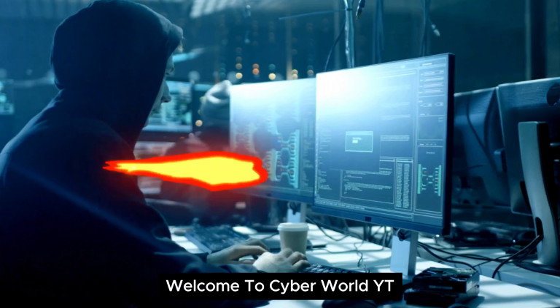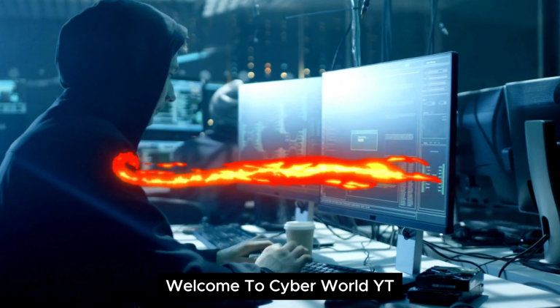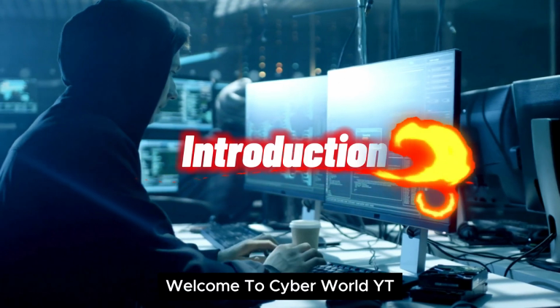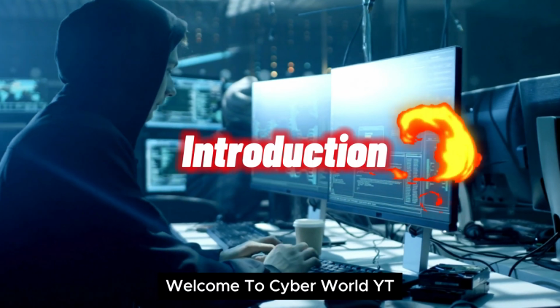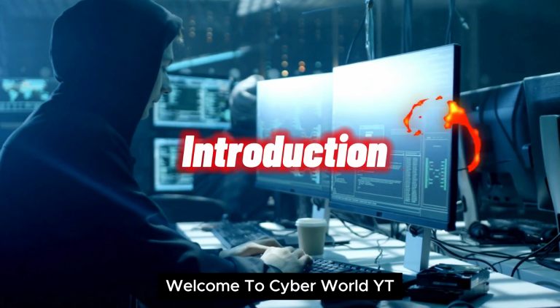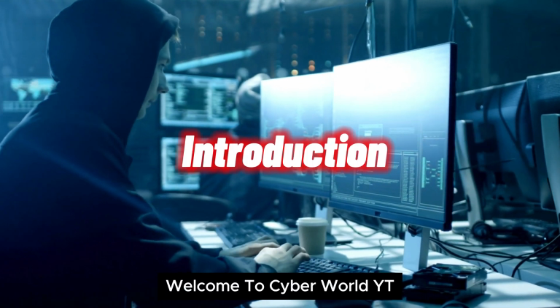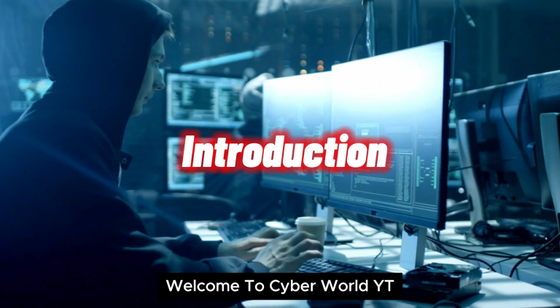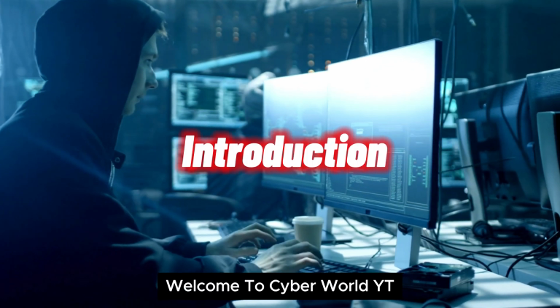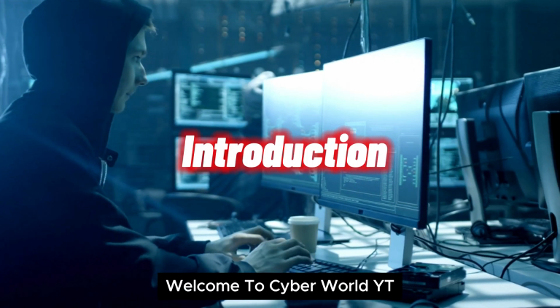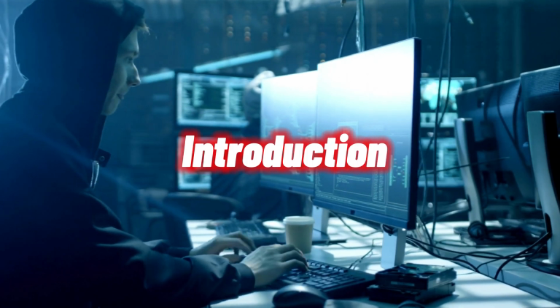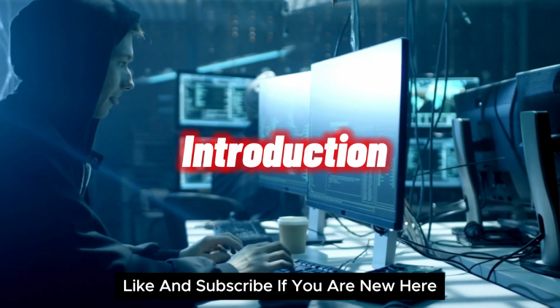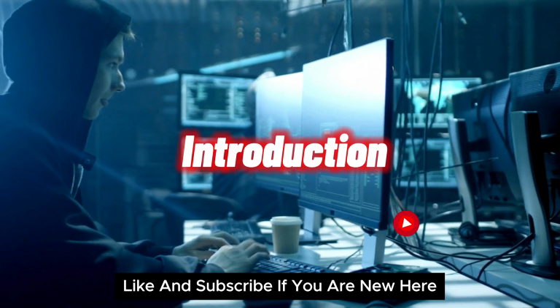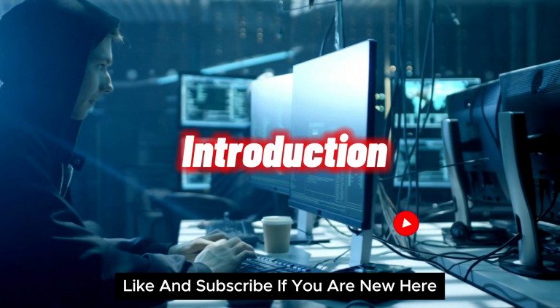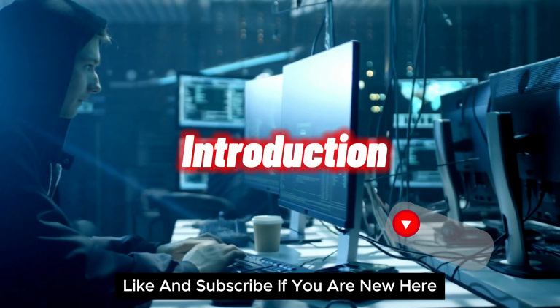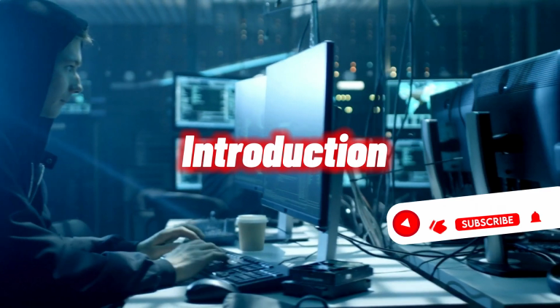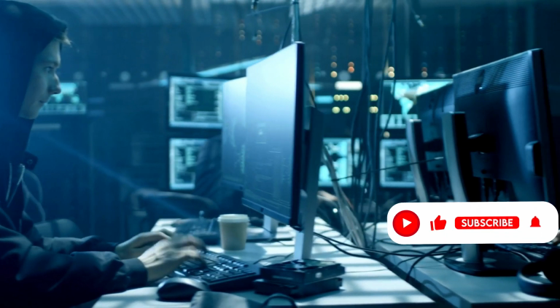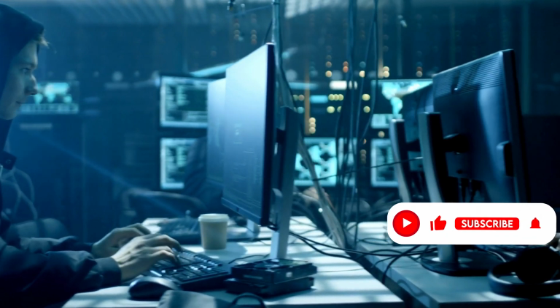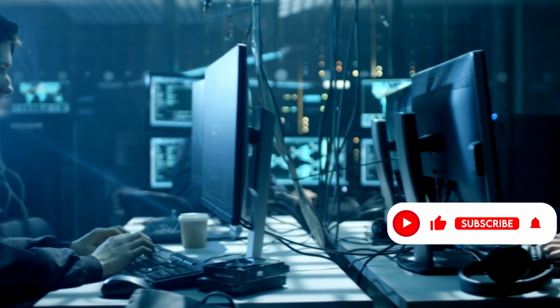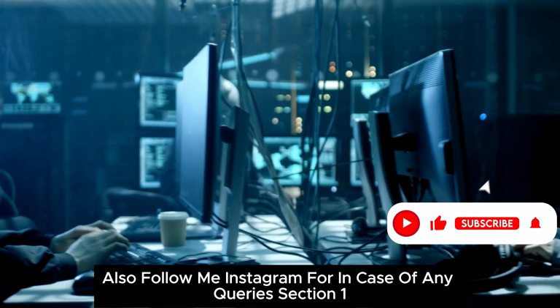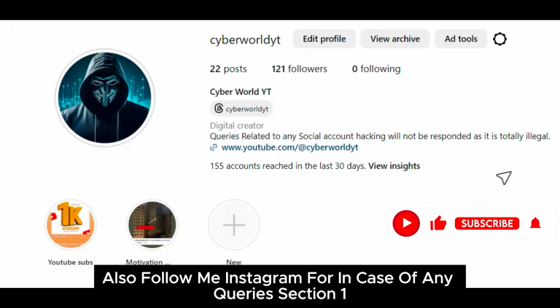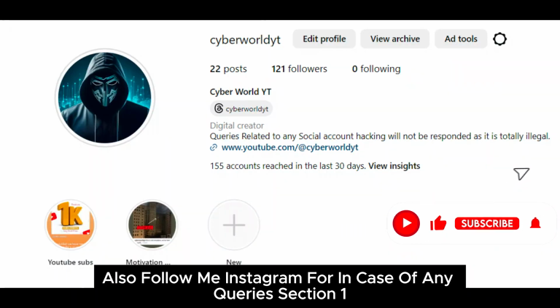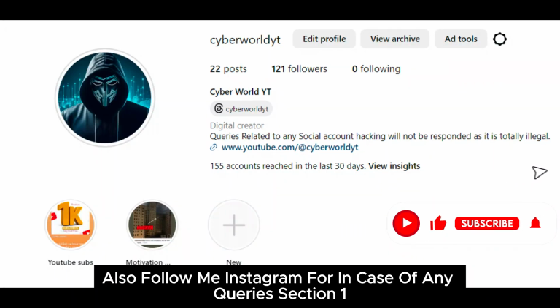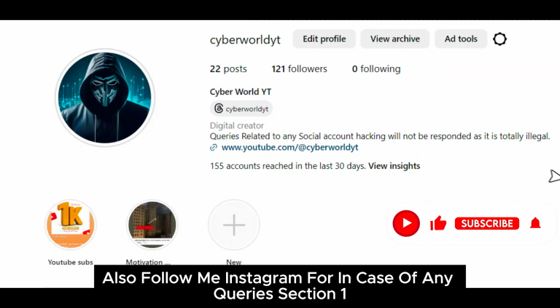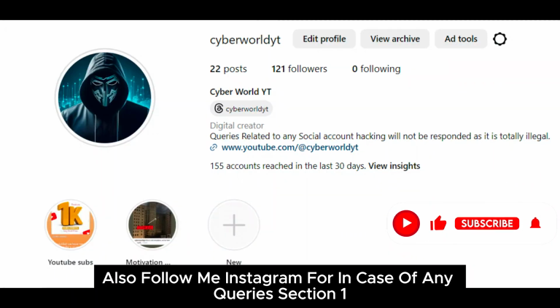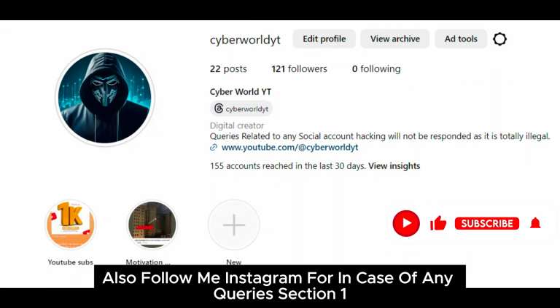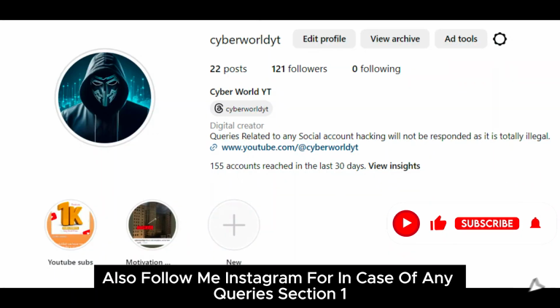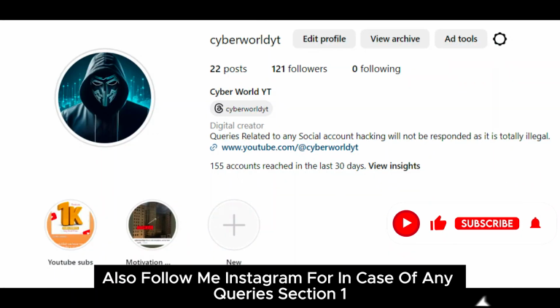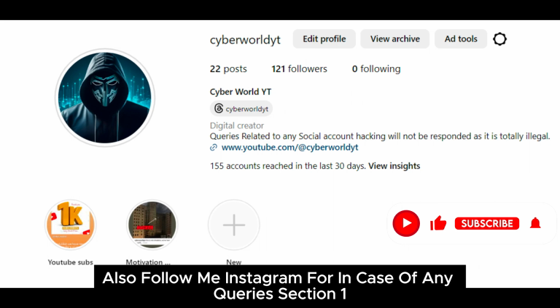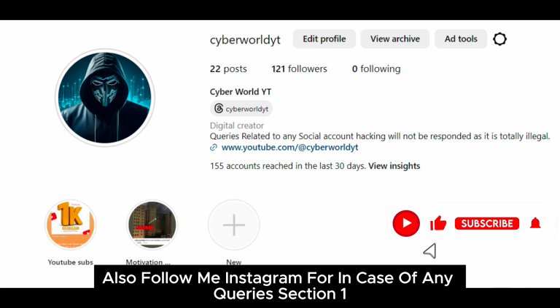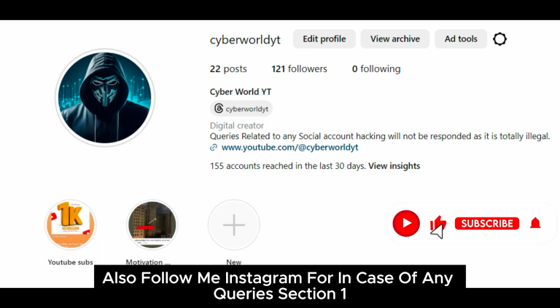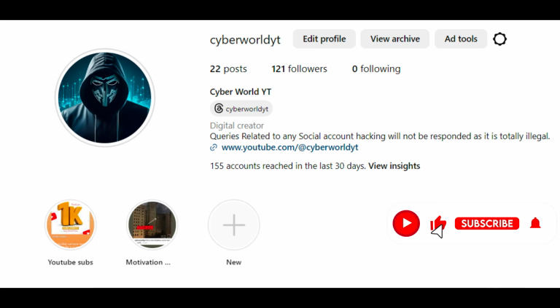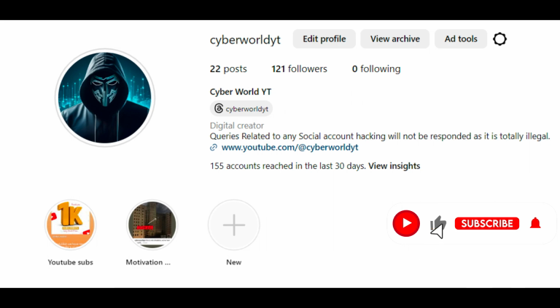Welcome to Cyberworld YT. Like and subscribe if you are new here. Also follow me on Instagram in case of any queries.